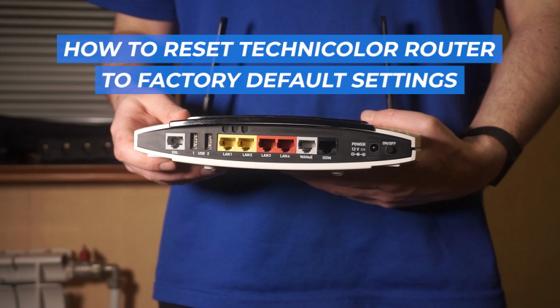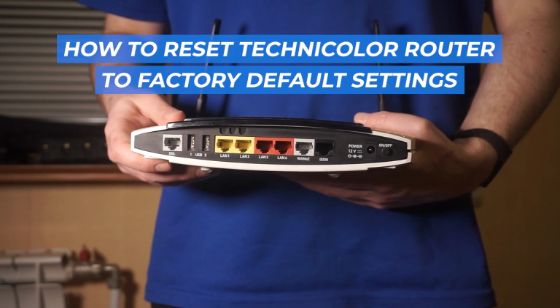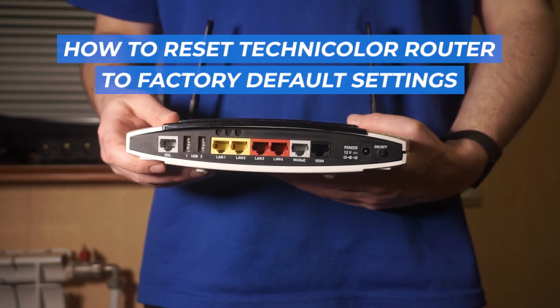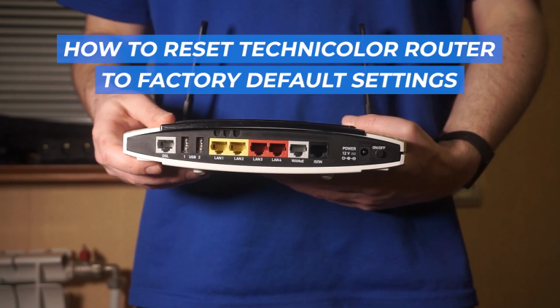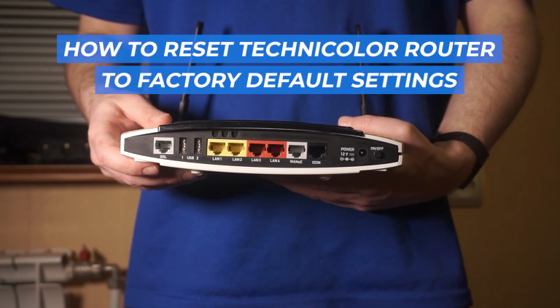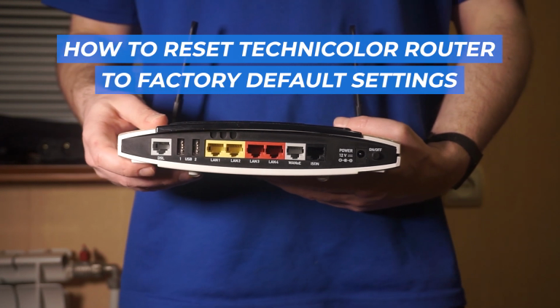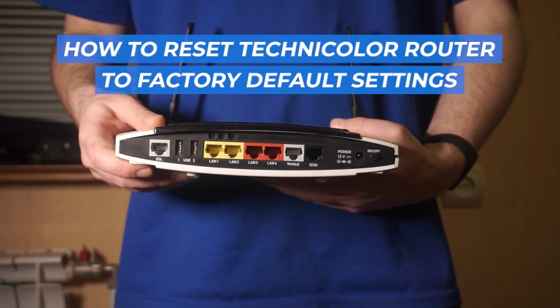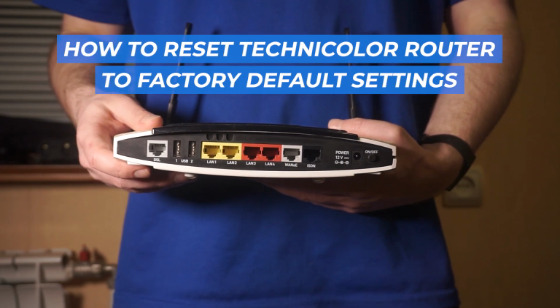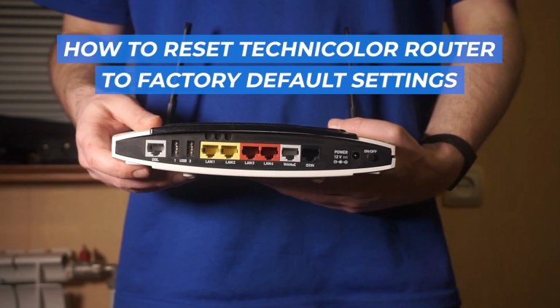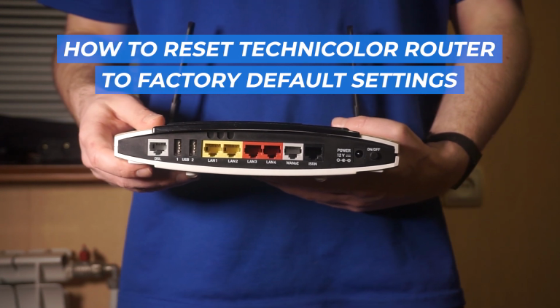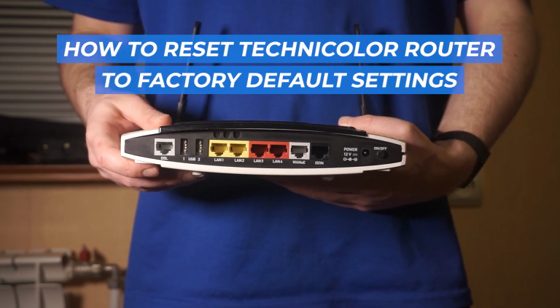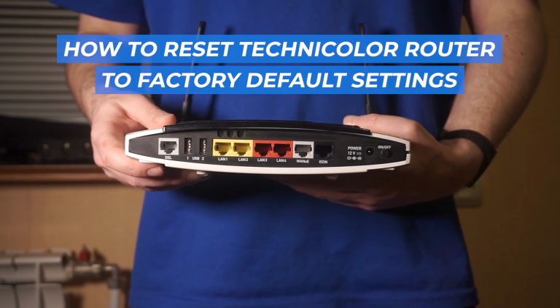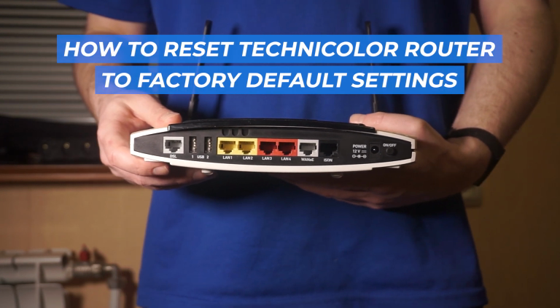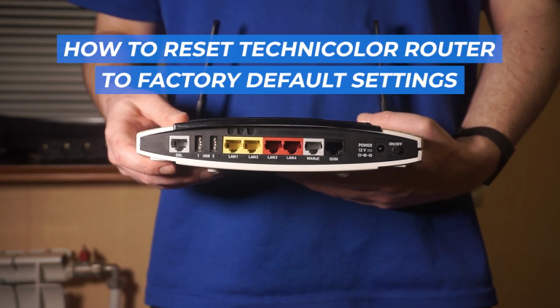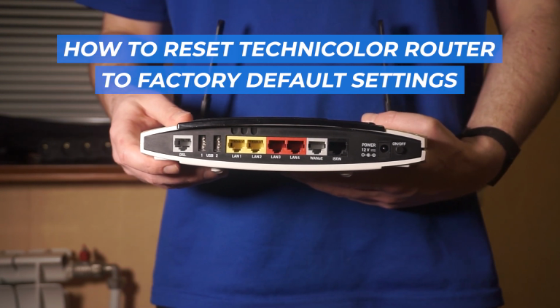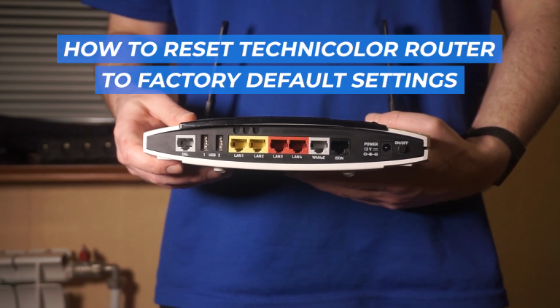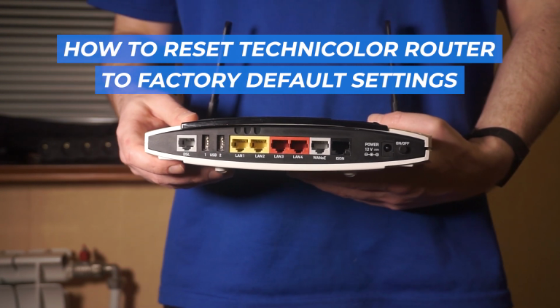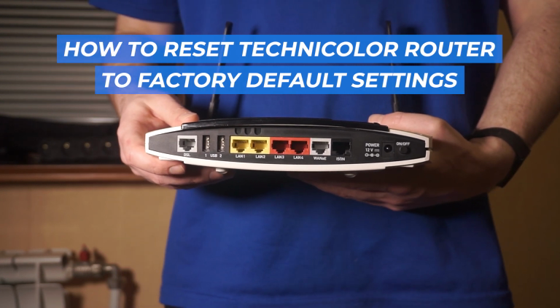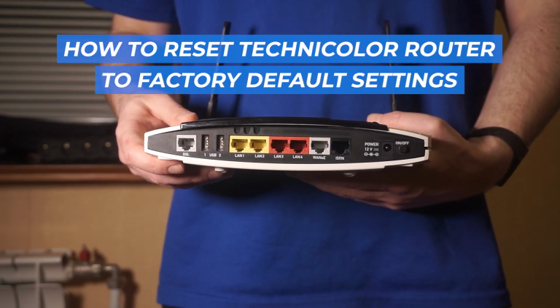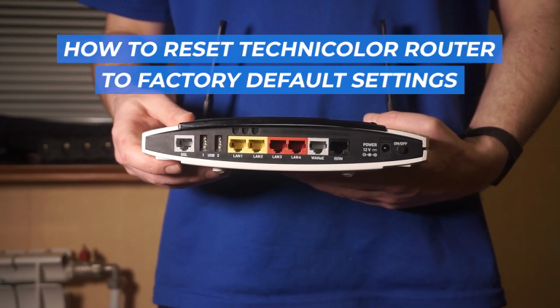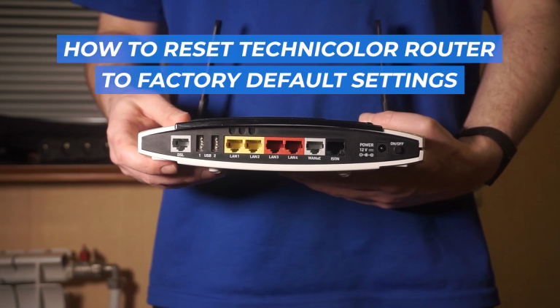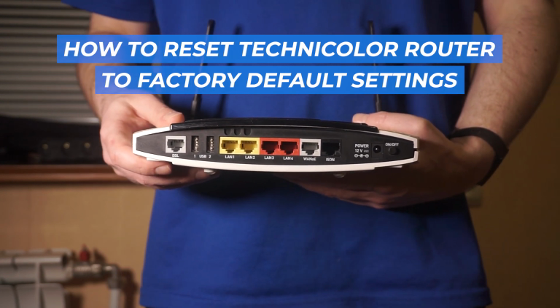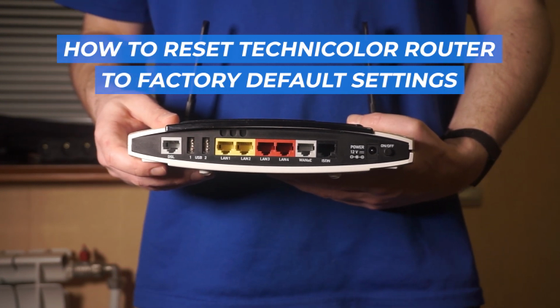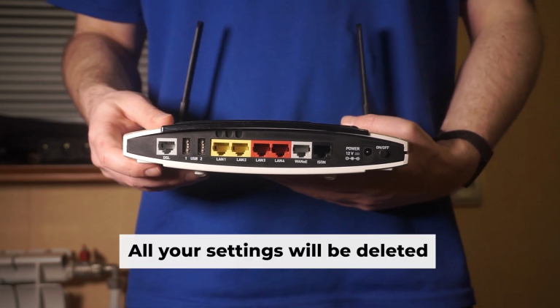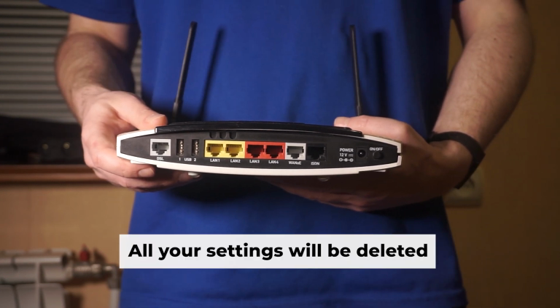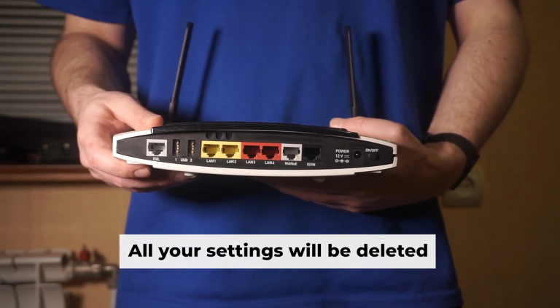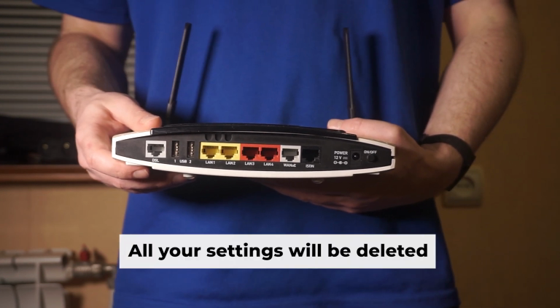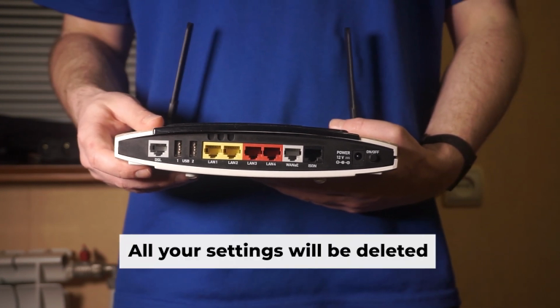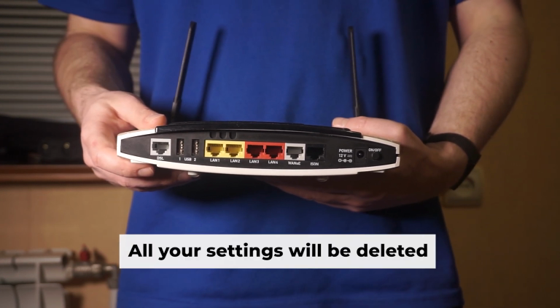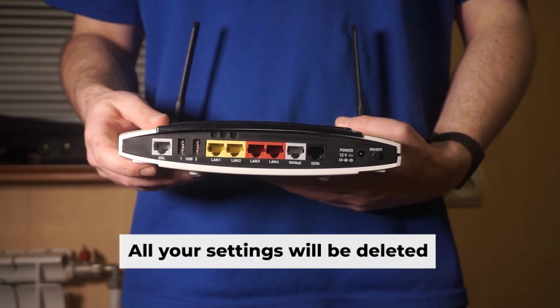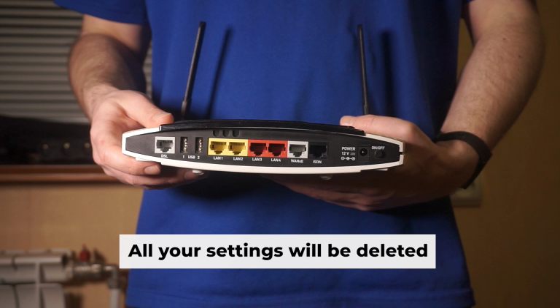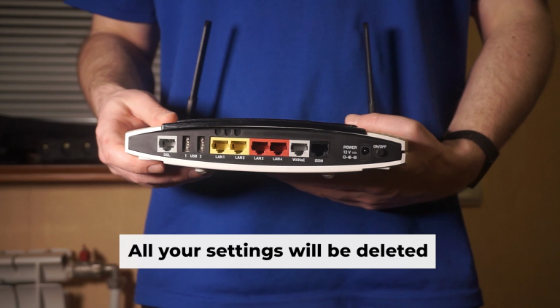Let's start this tutorial, where I'll walk you through the steps to reset your Technicolor router to its default factory settings.